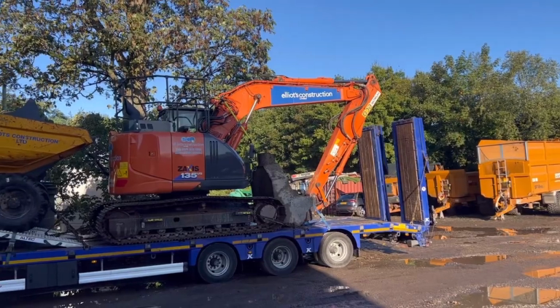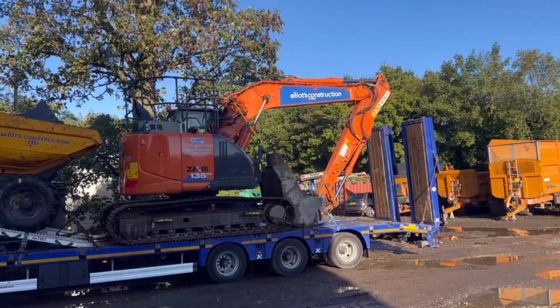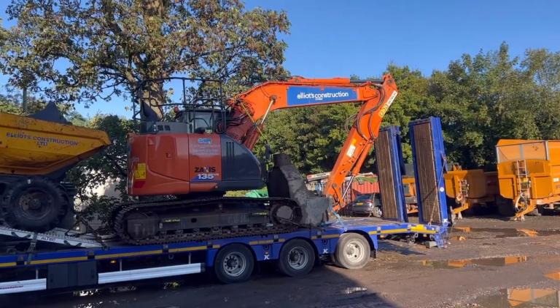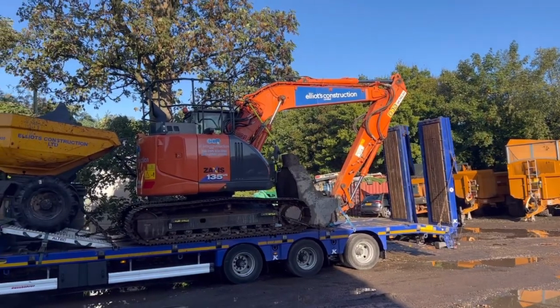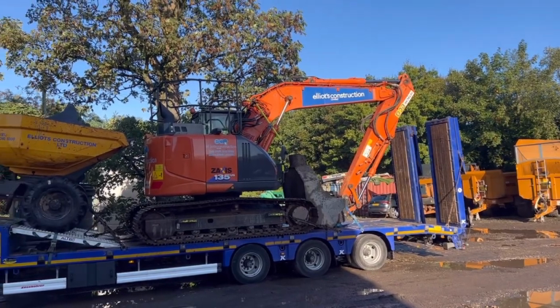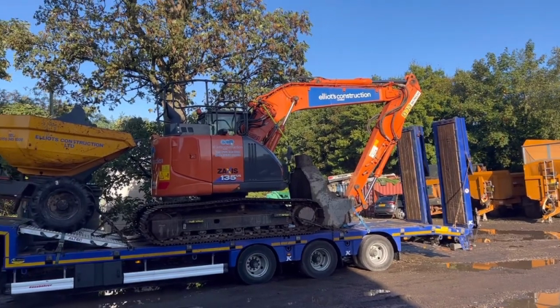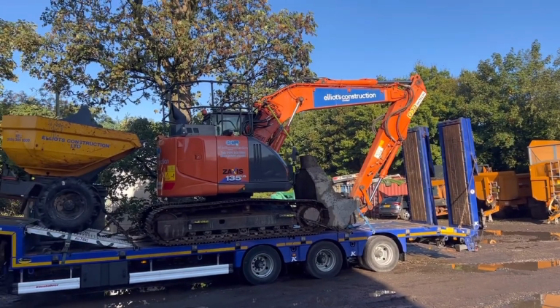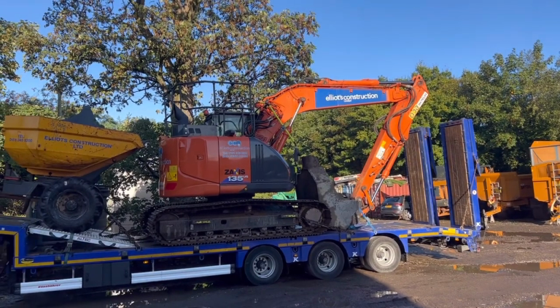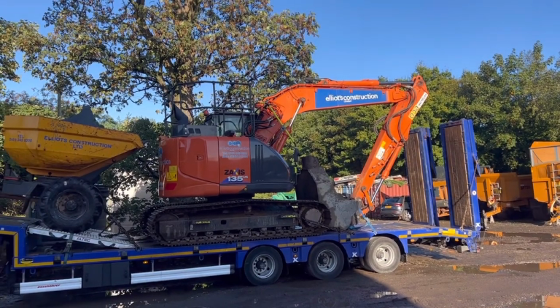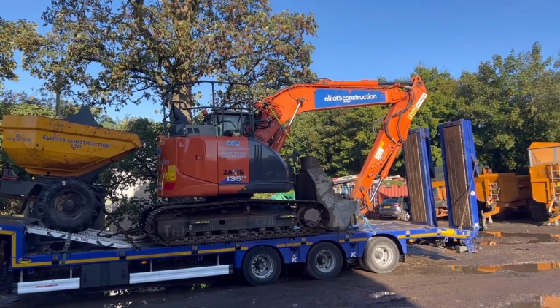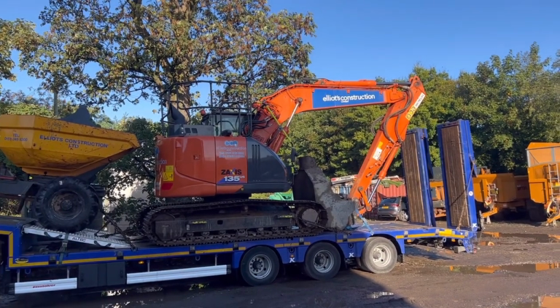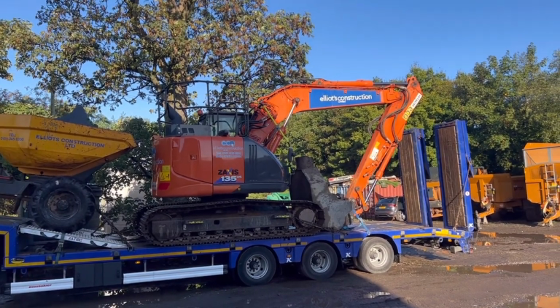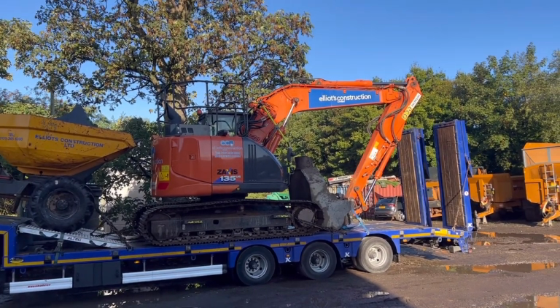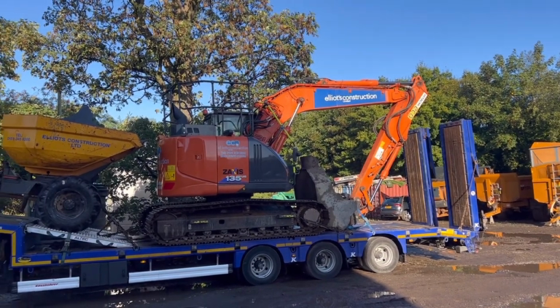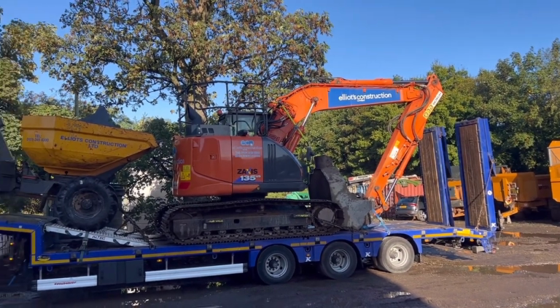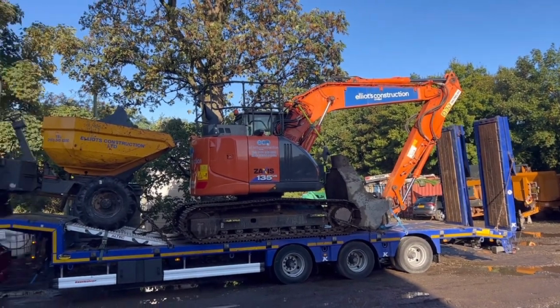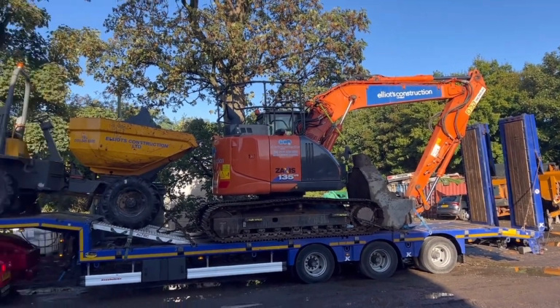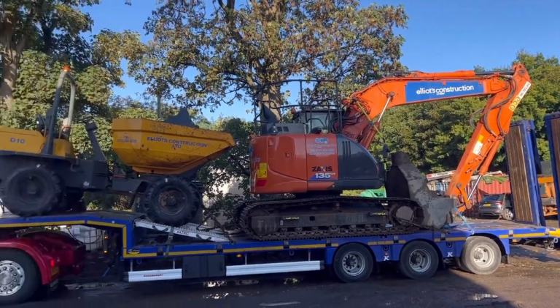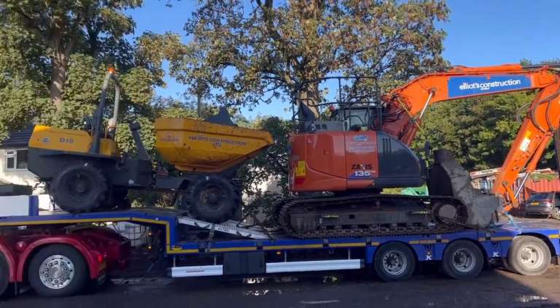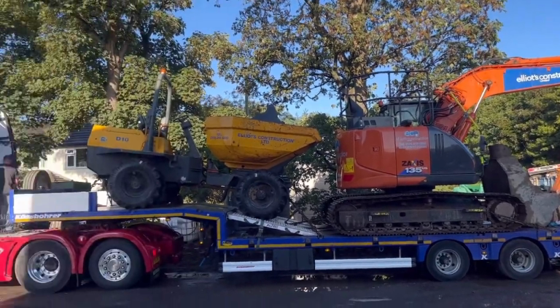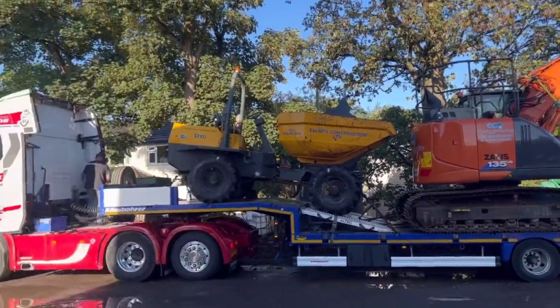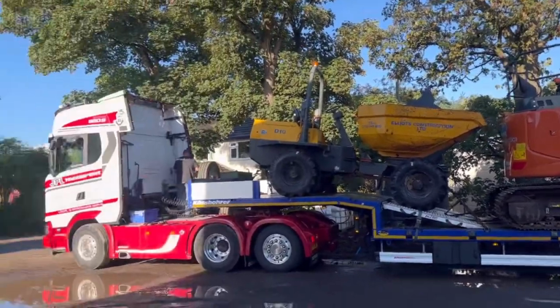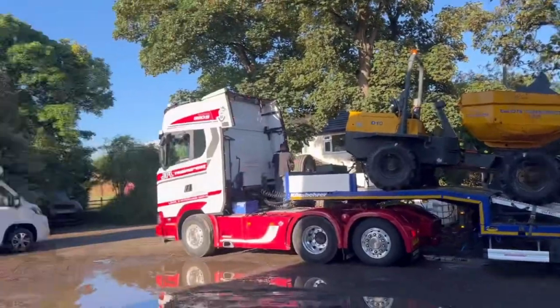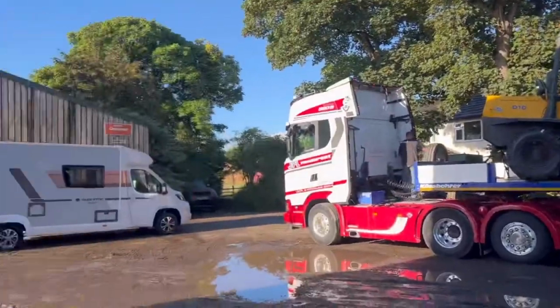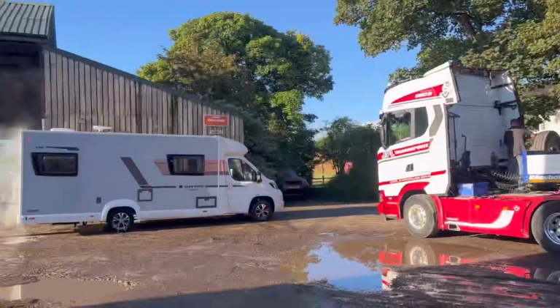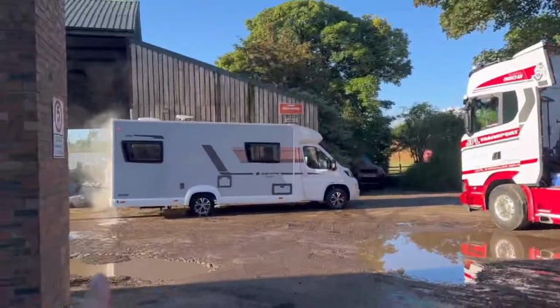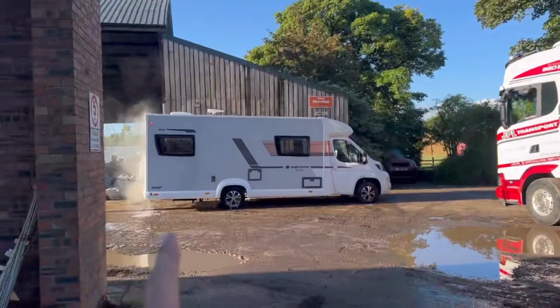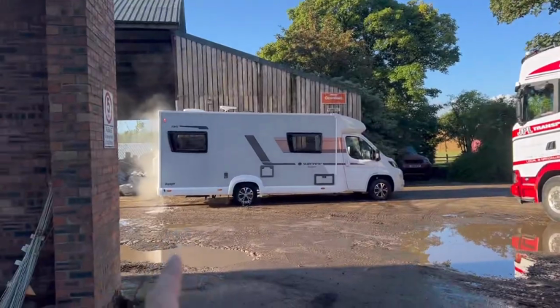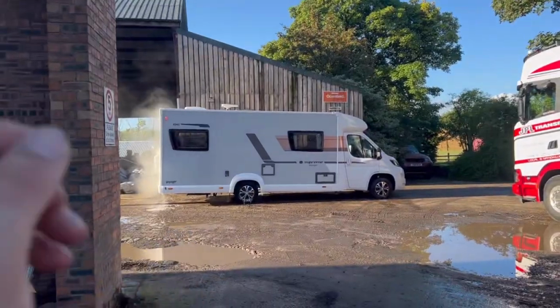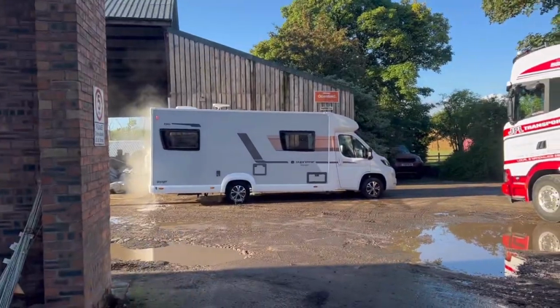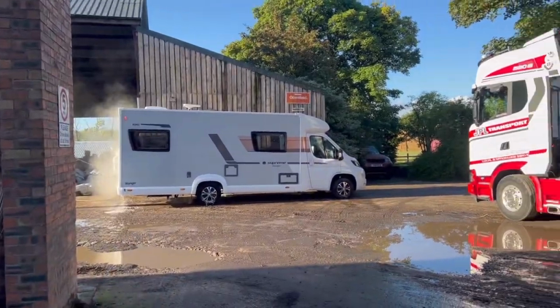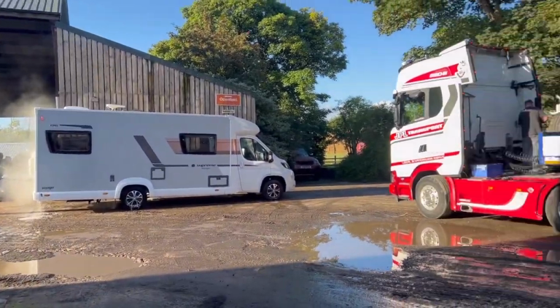Elliot's digger and Dumplat are off for a job in Manchester. Peter's getting the motorhome ready.